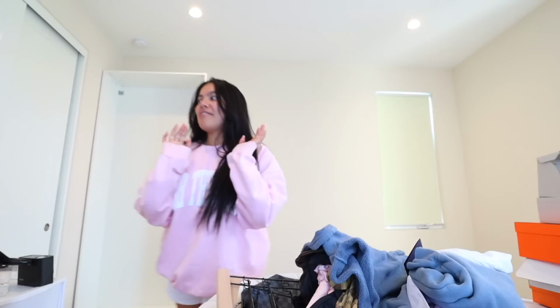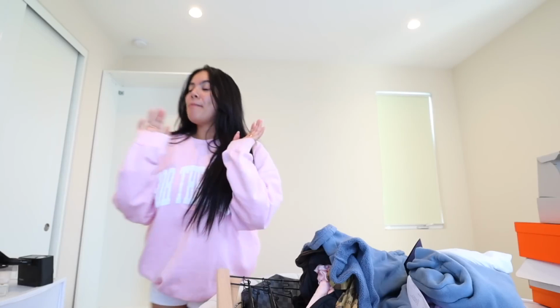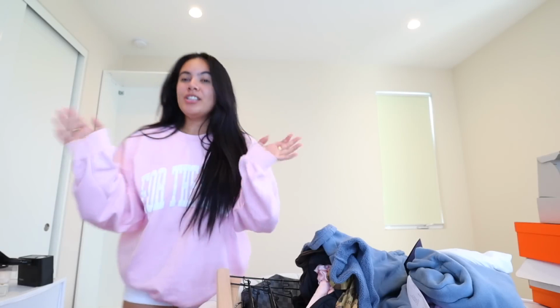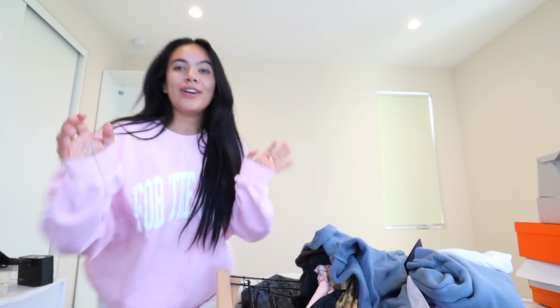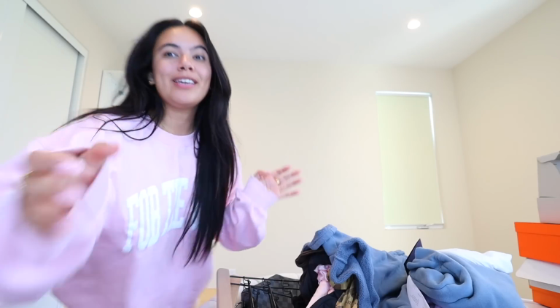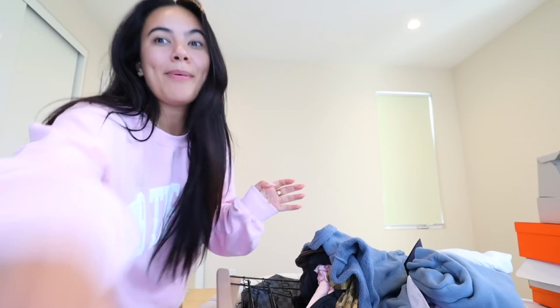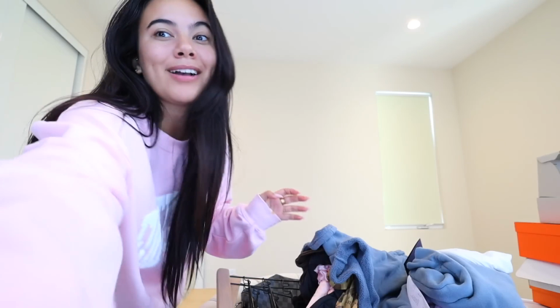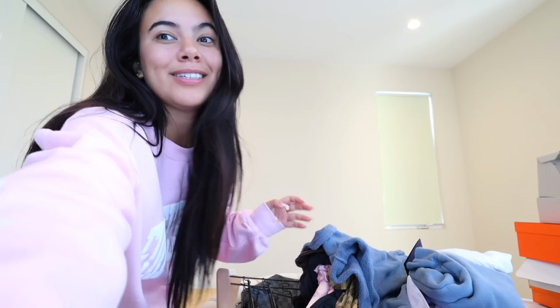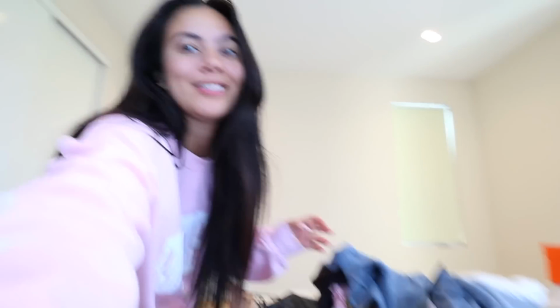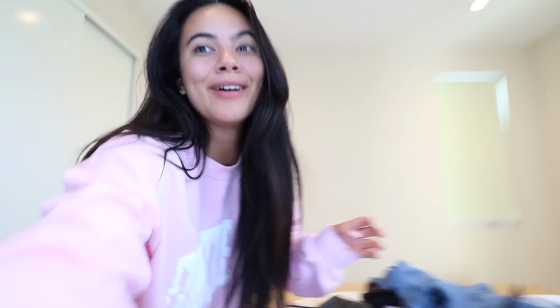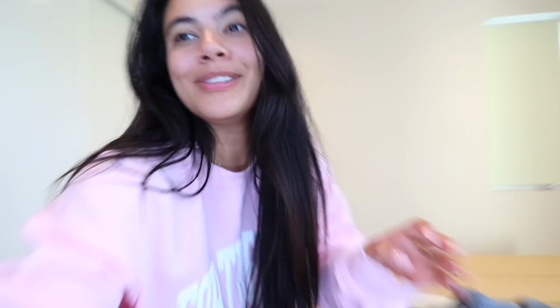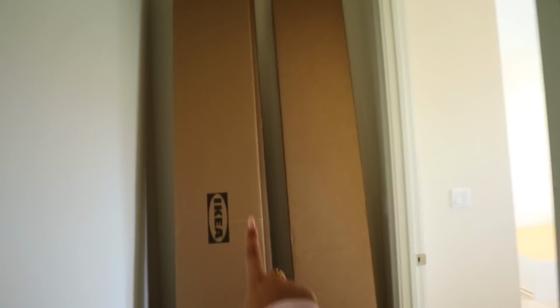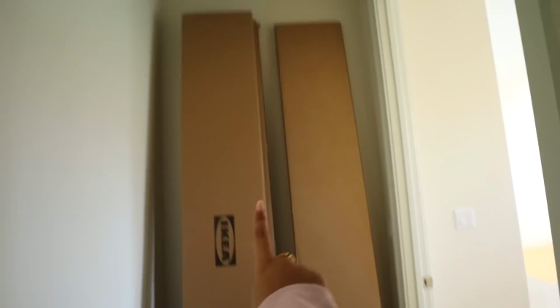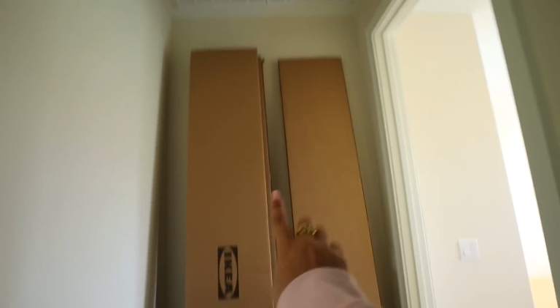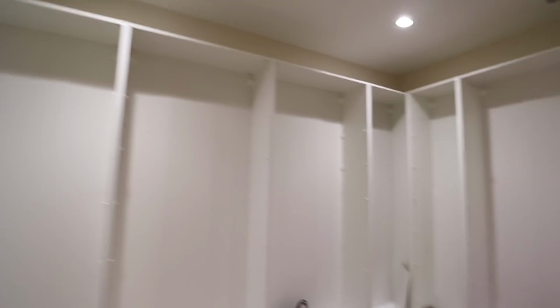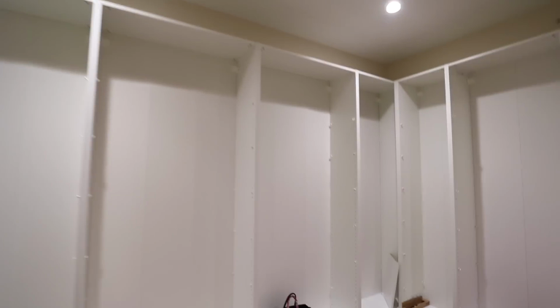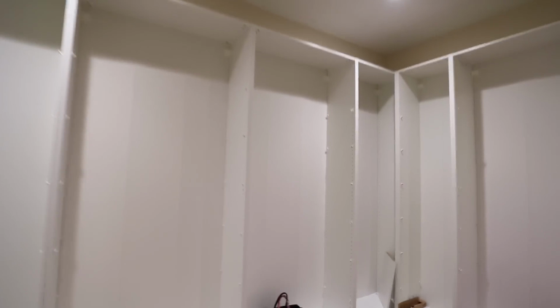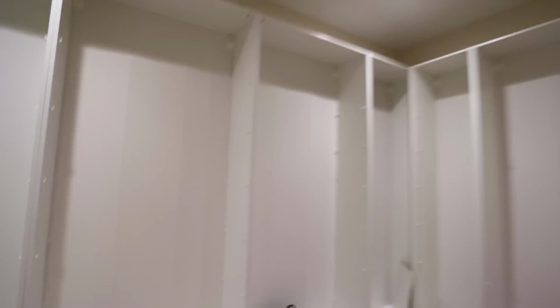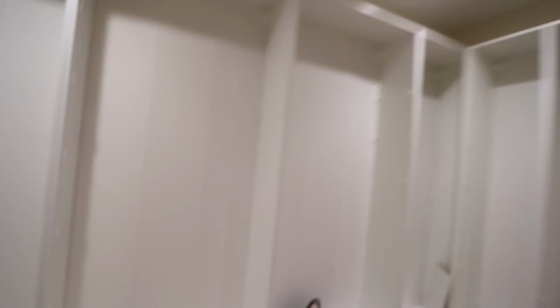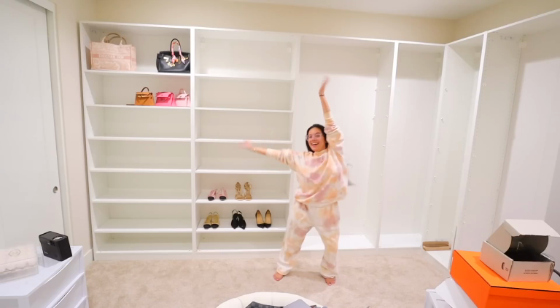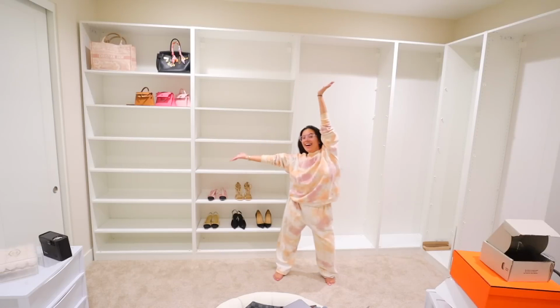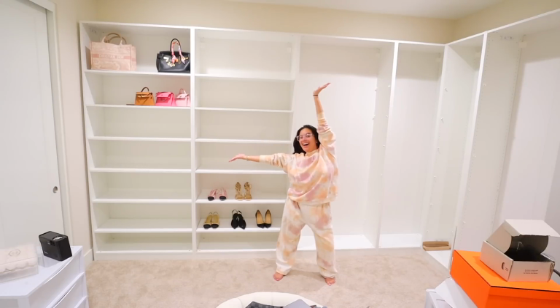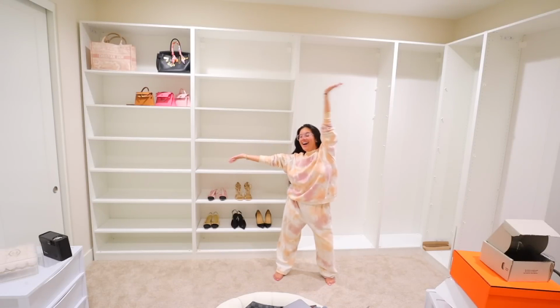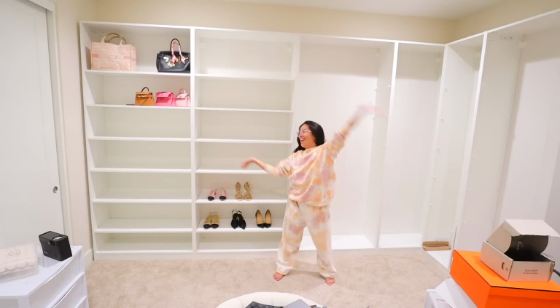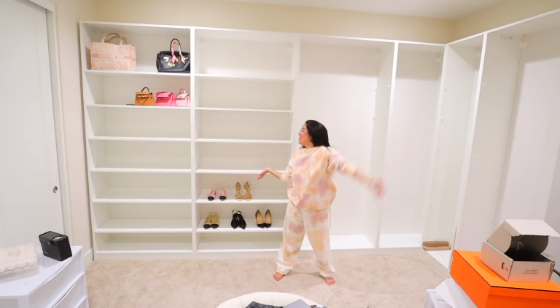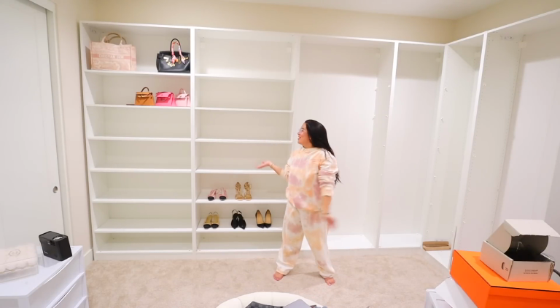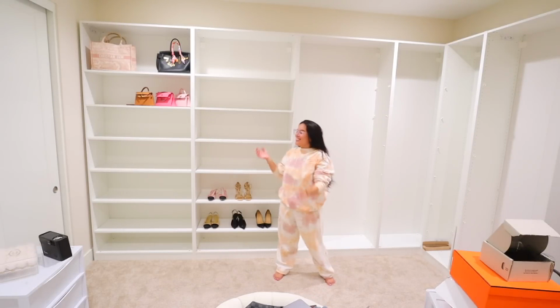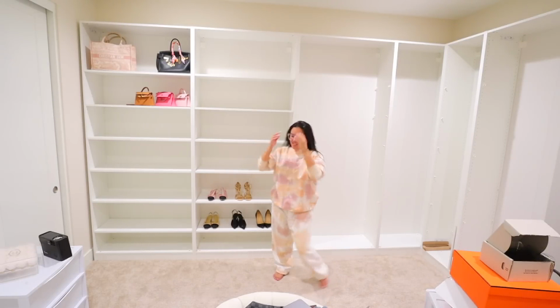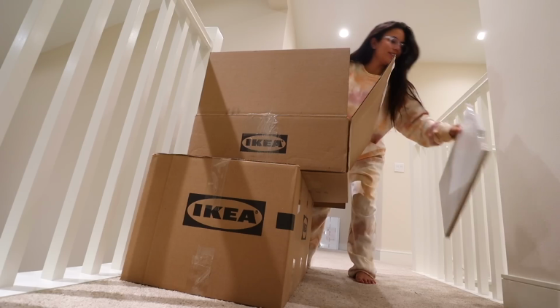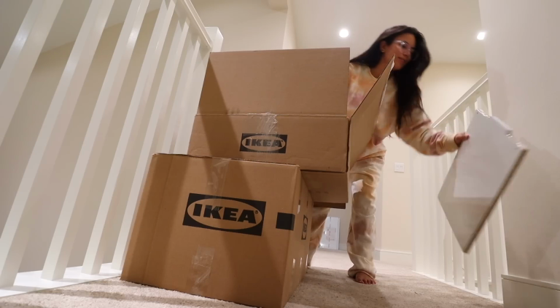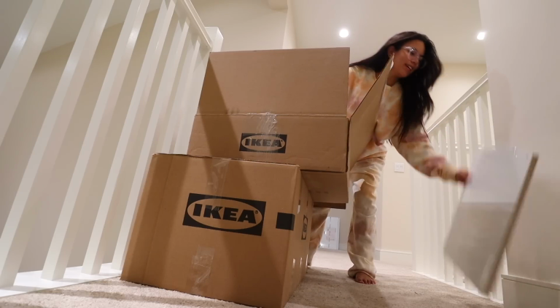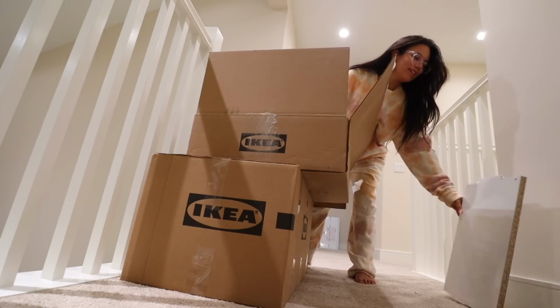I have a bunch of IKEA PAX systems. It looks like this. Here's the unit. This is what I need.